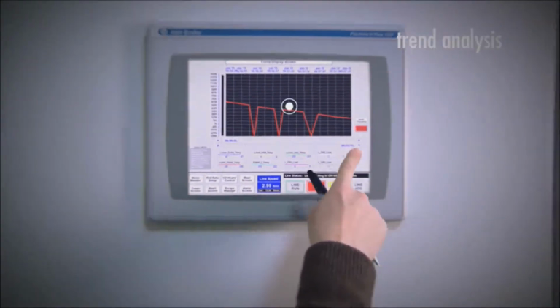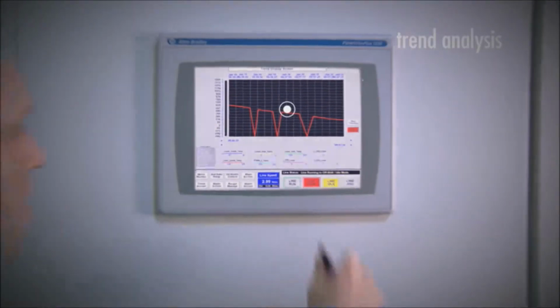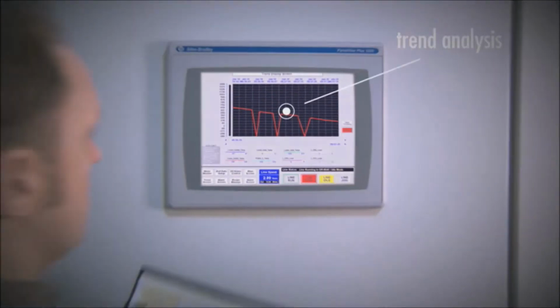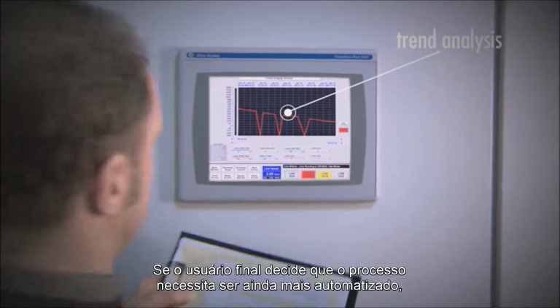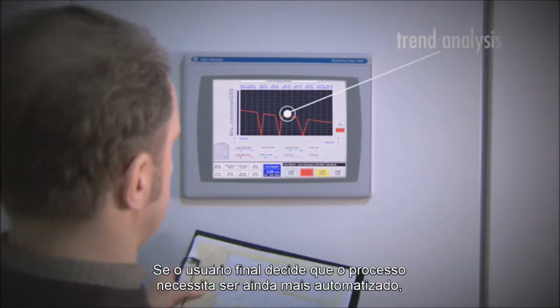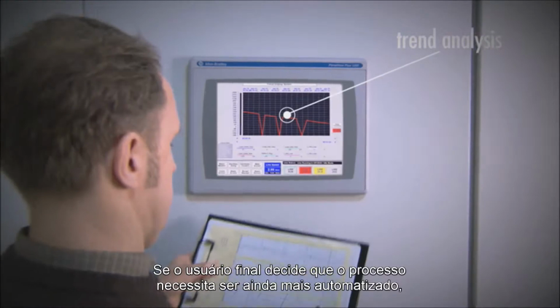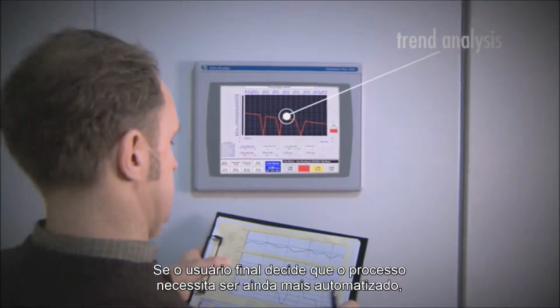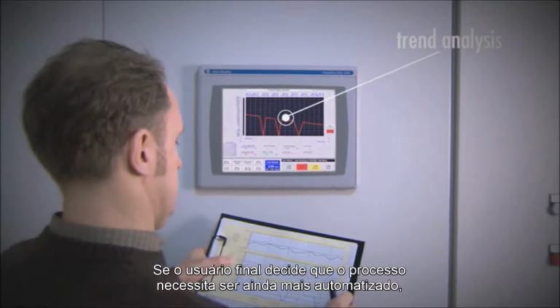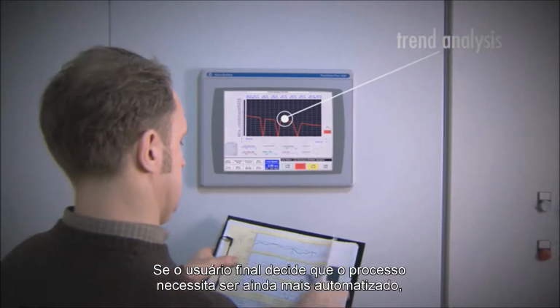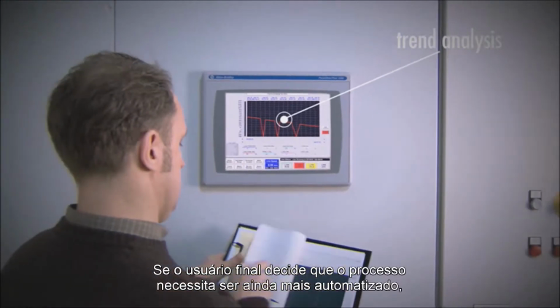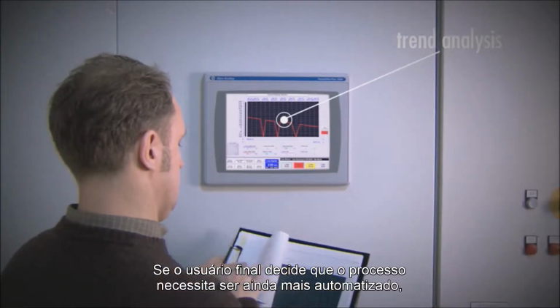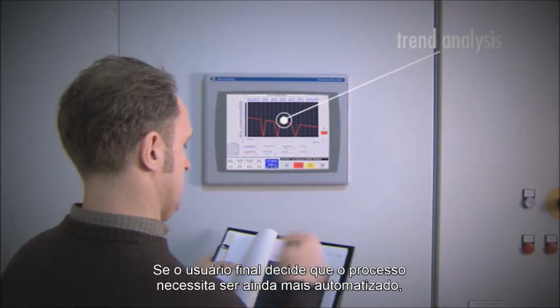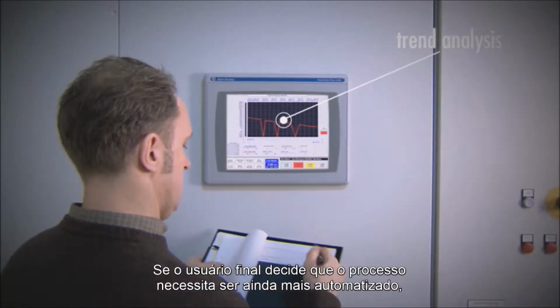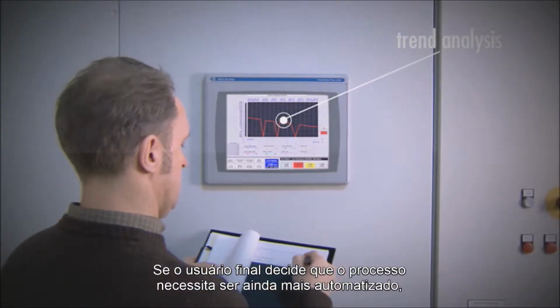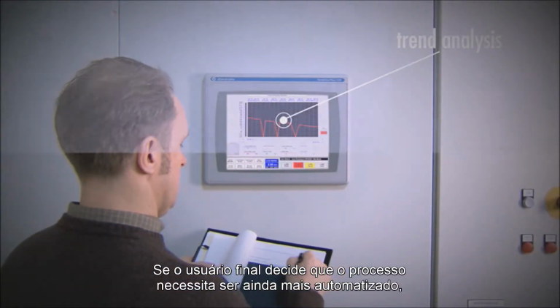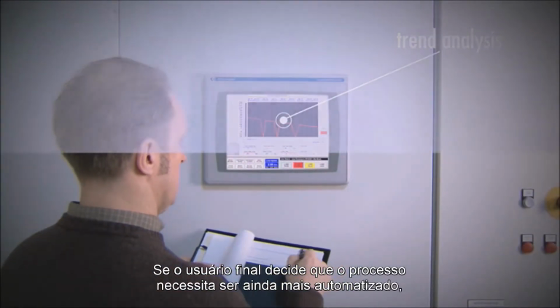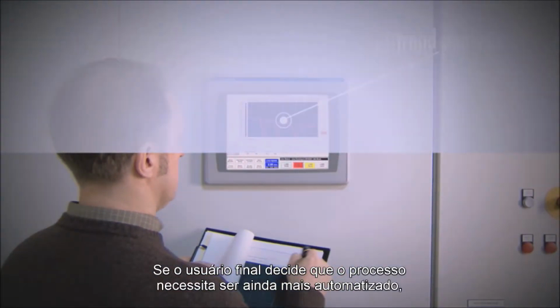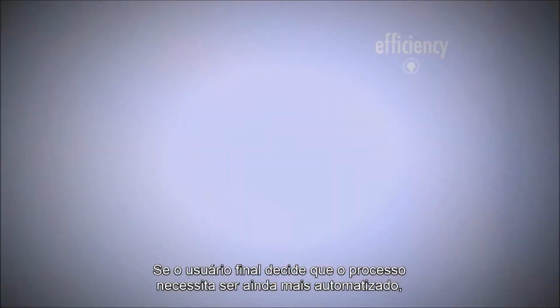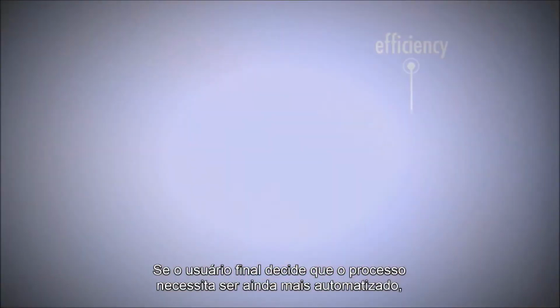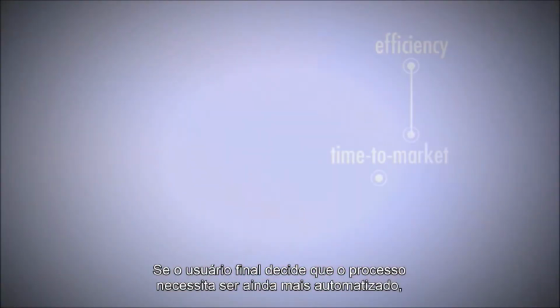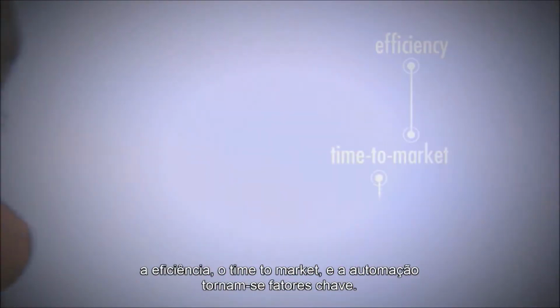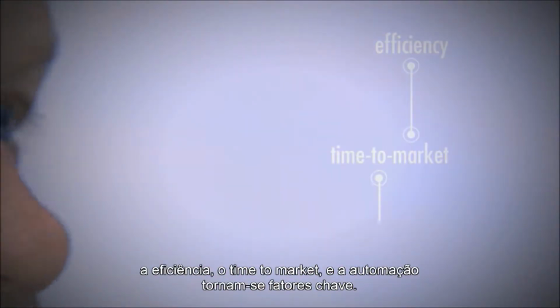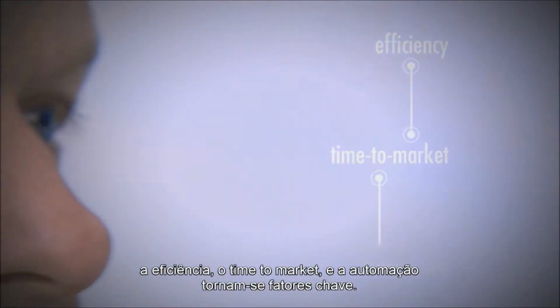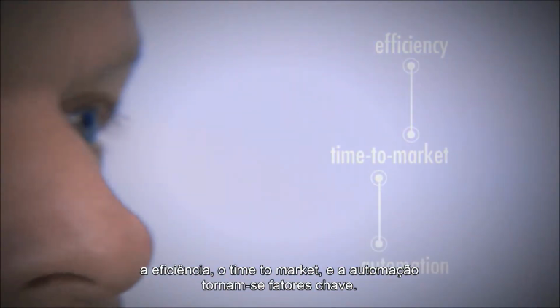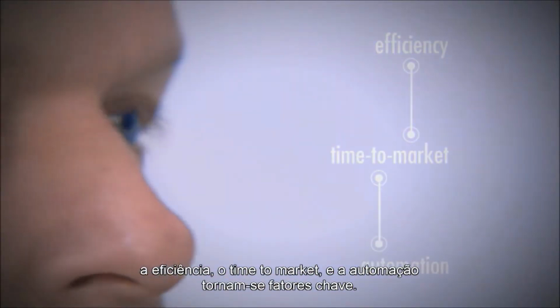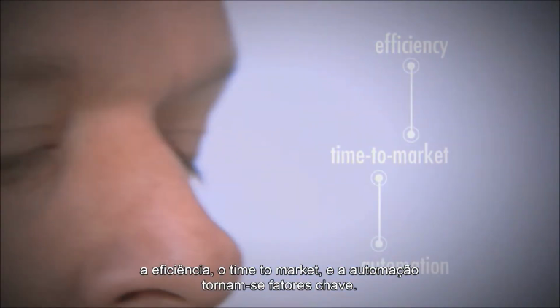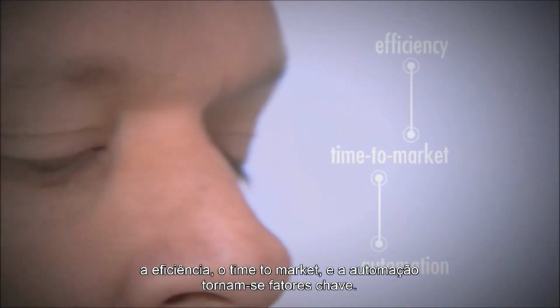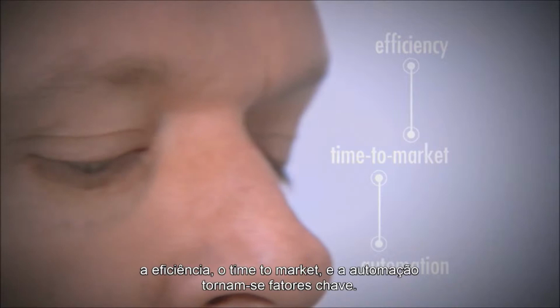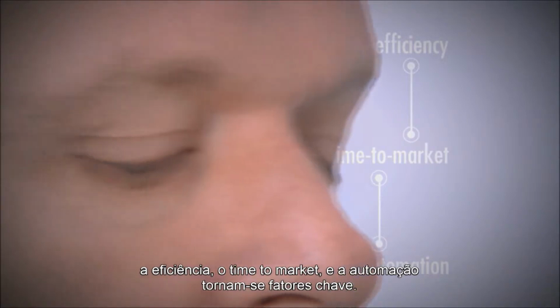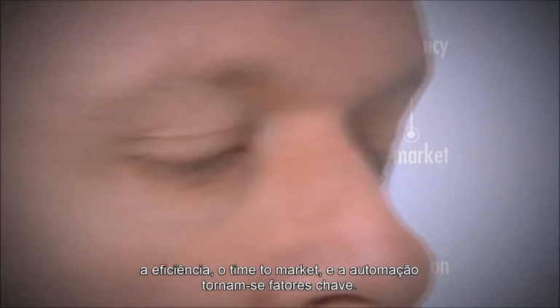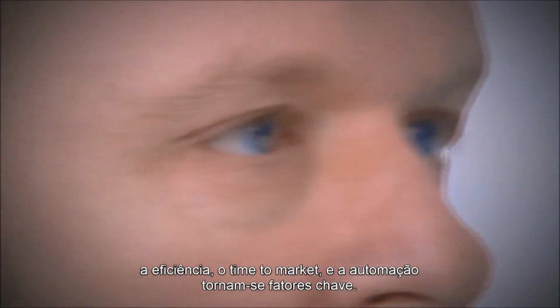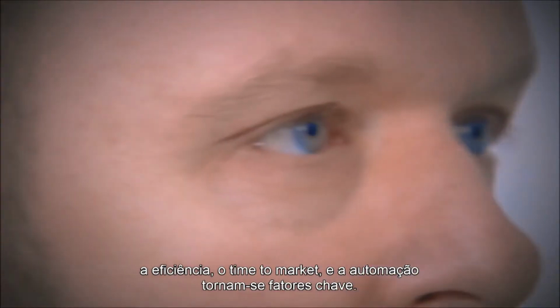If the end user decides that the process needs to be optimized further, efficiency, time to market and automation become key factors.